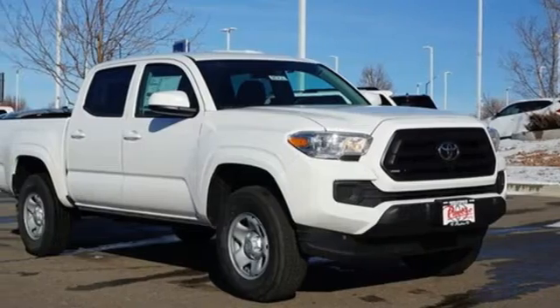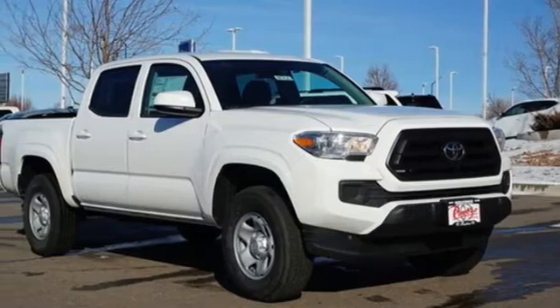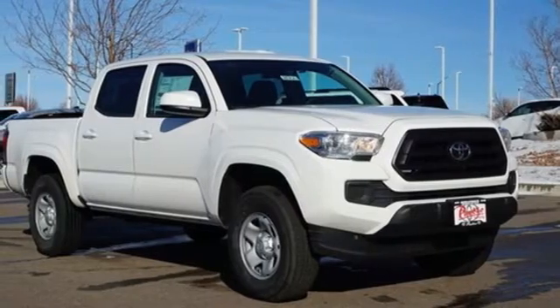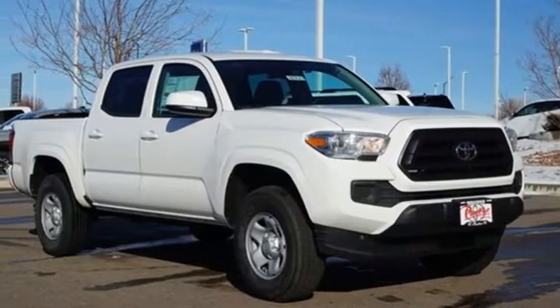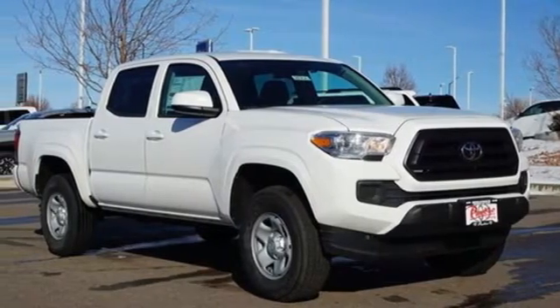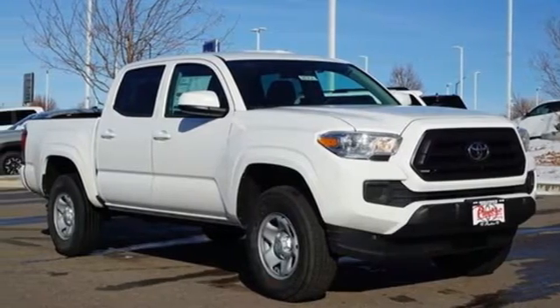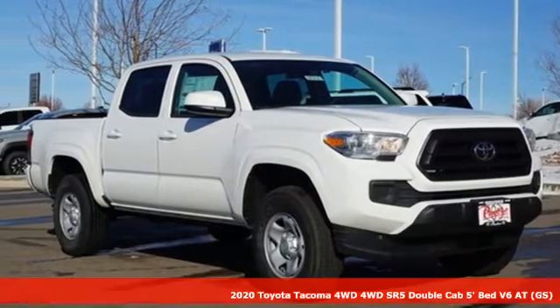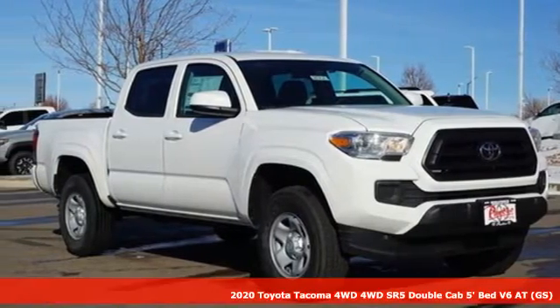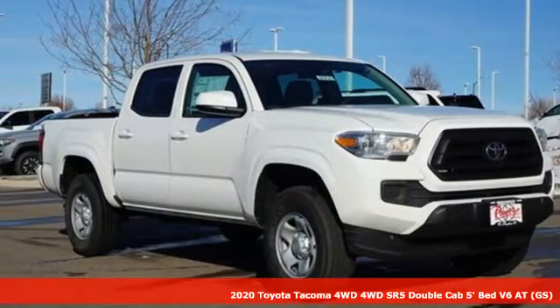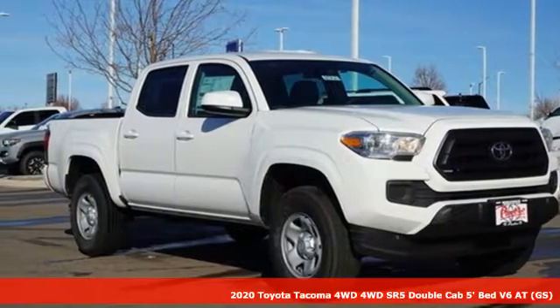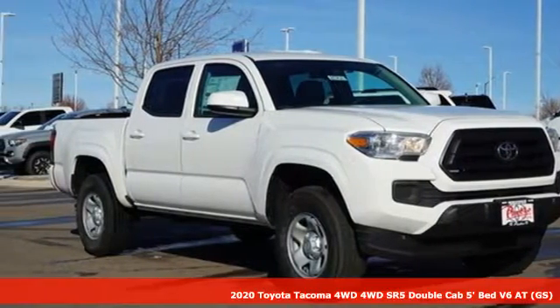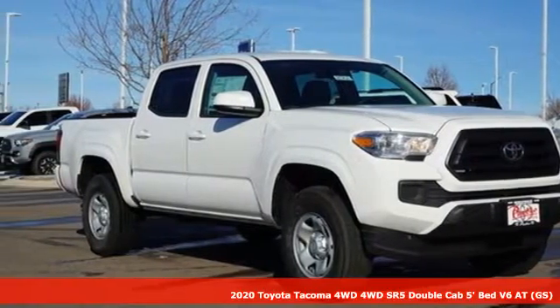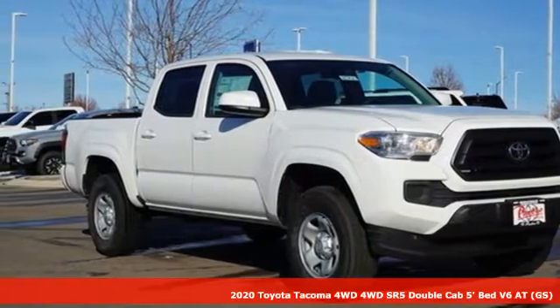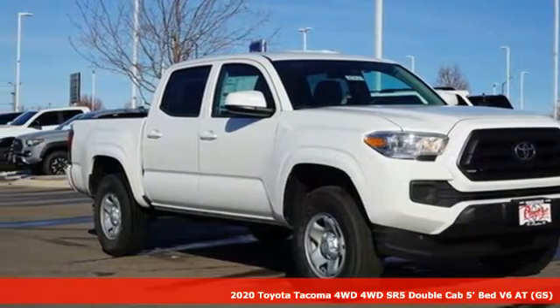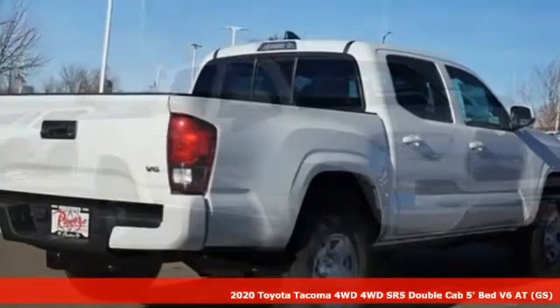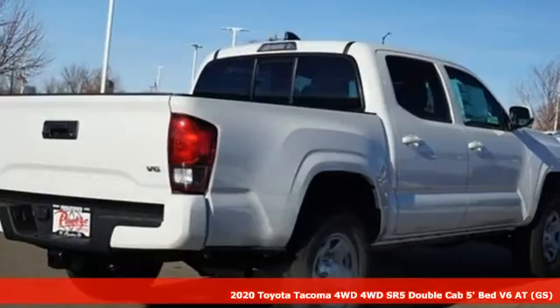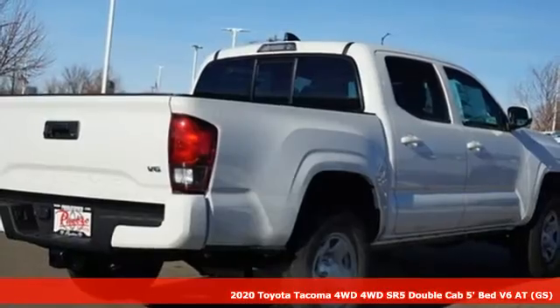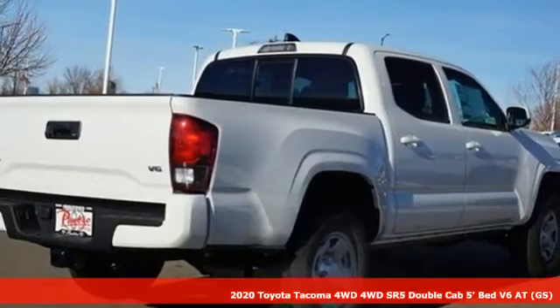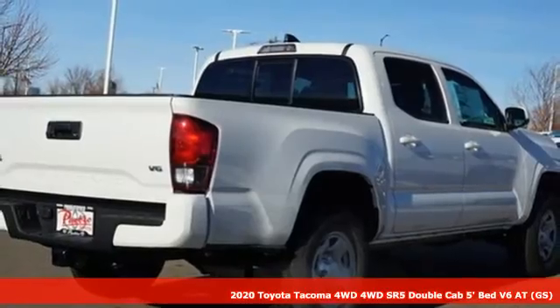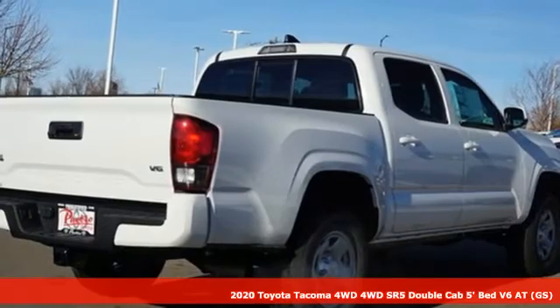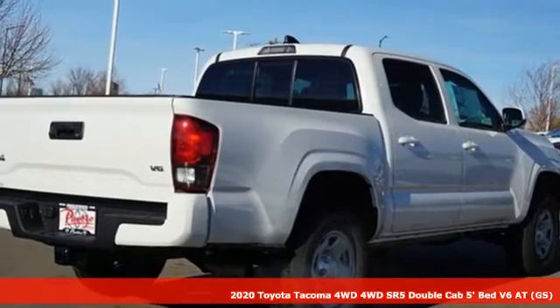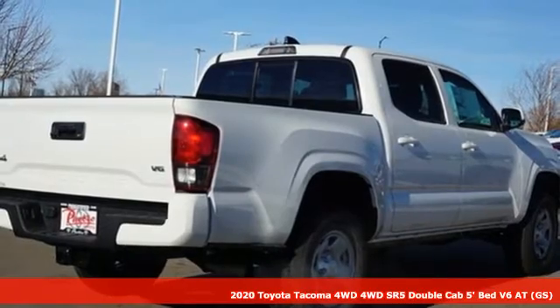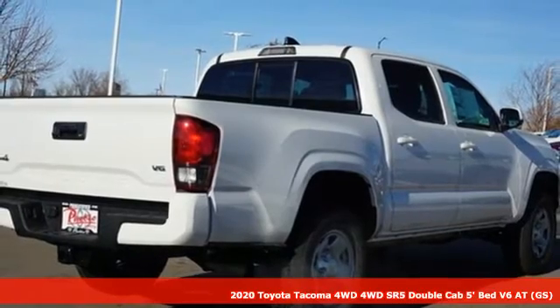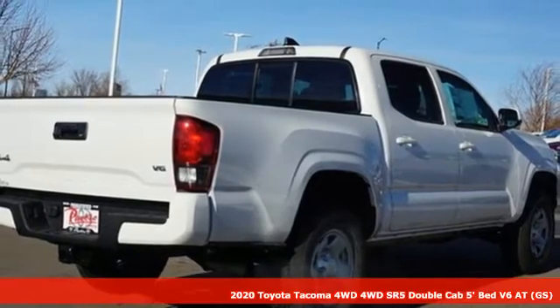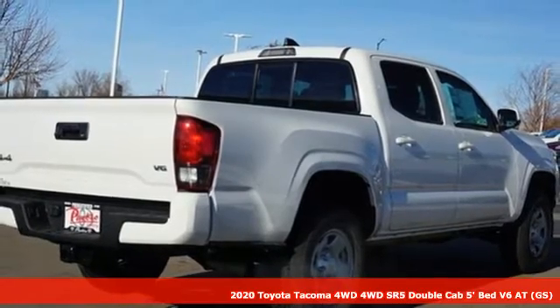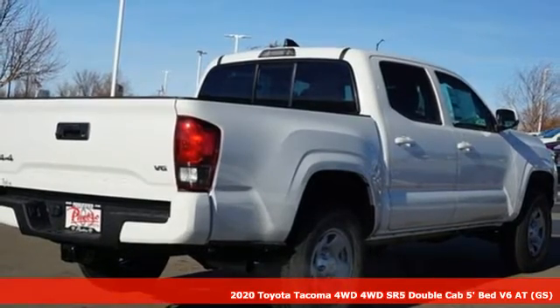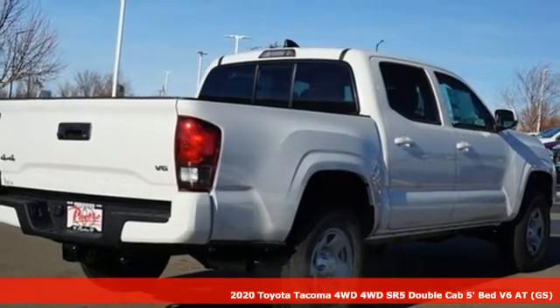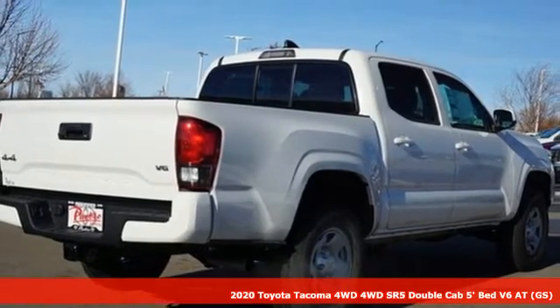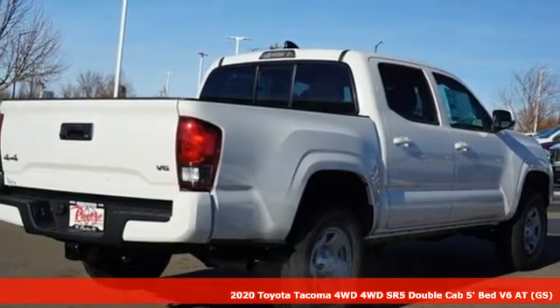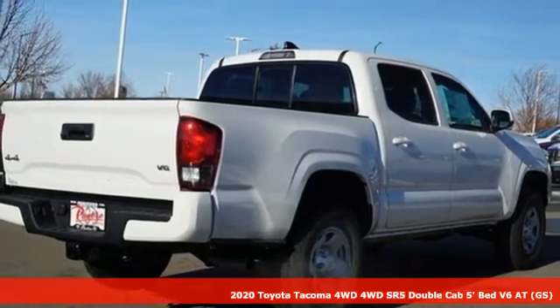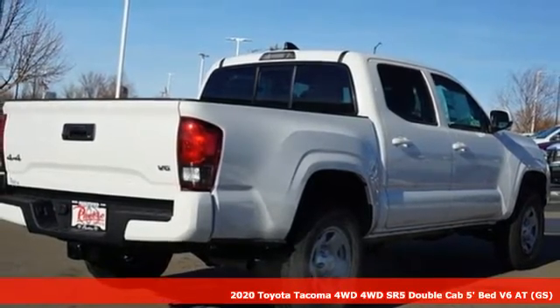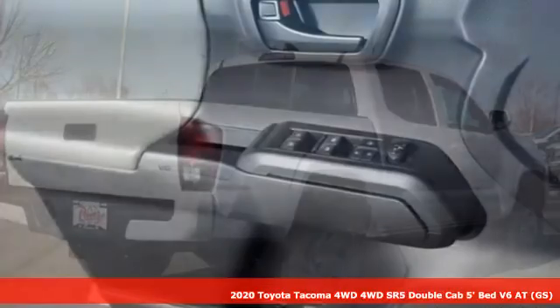It's a new 2020 Toyota Tacoma four-wheel drive. When you're looking for comfort, convenience, and quality, you think Toyota.